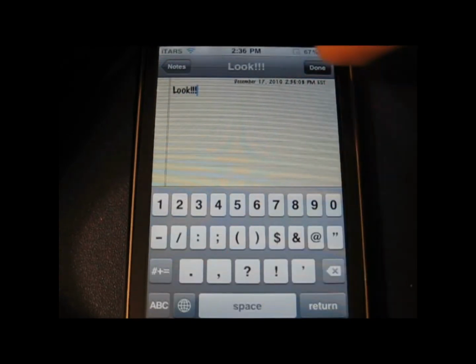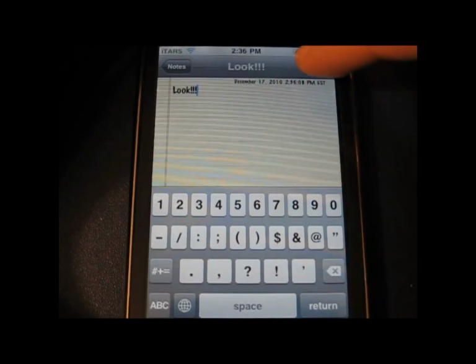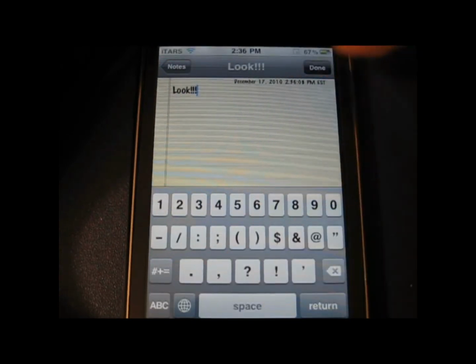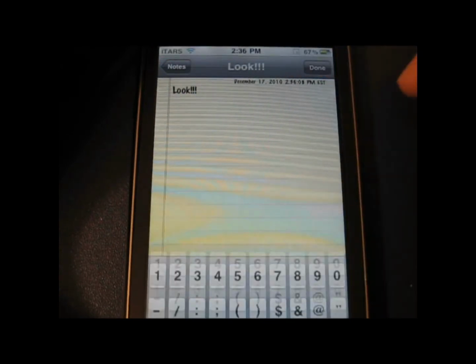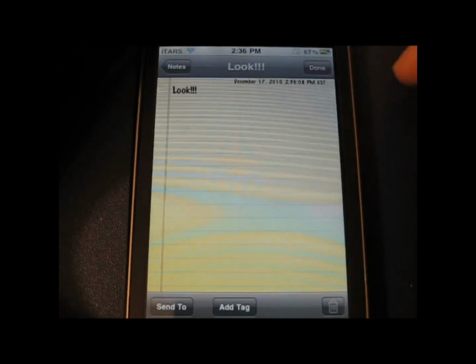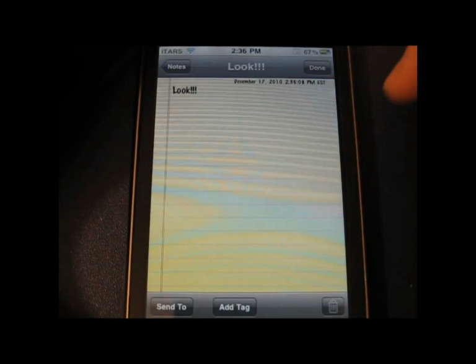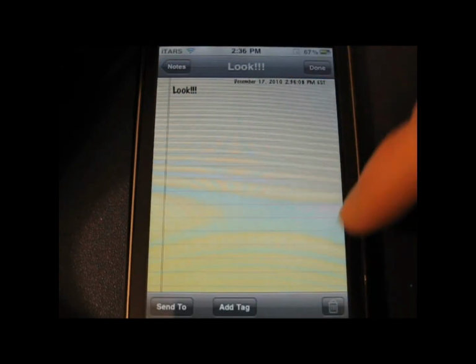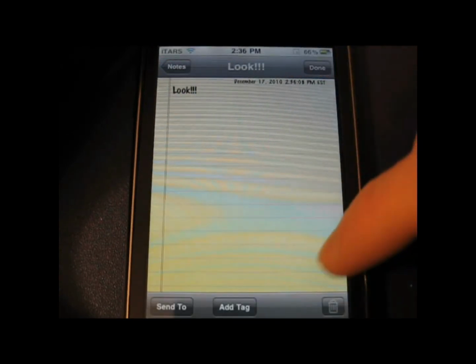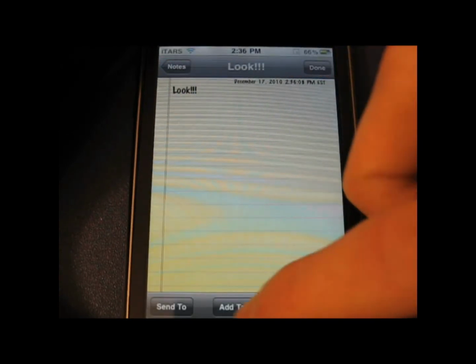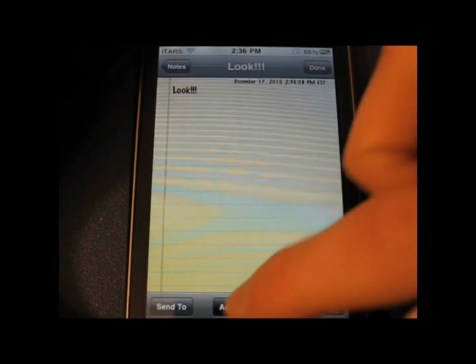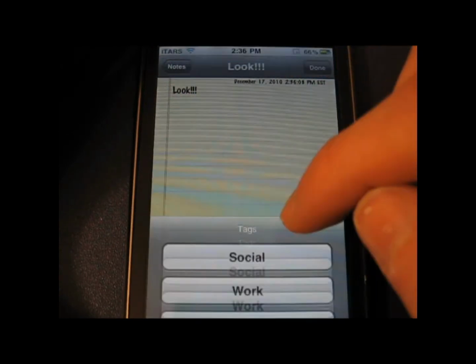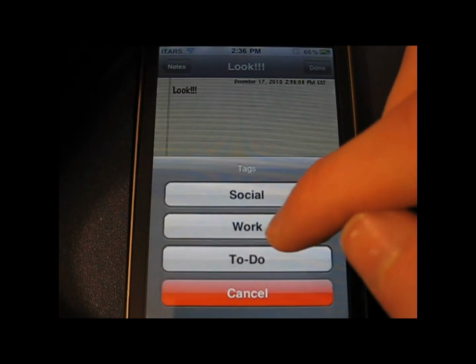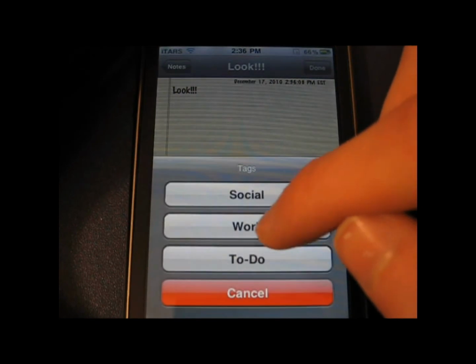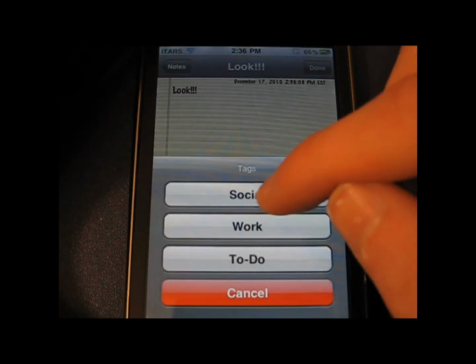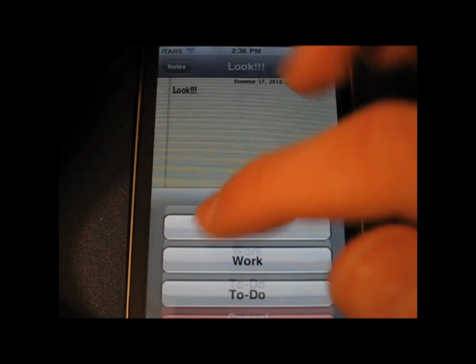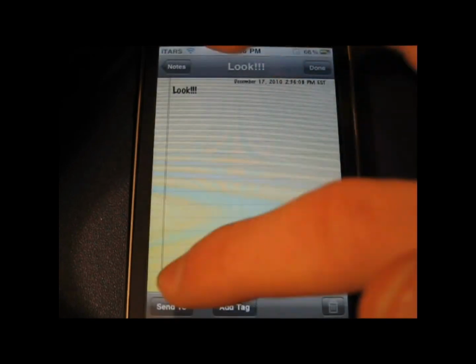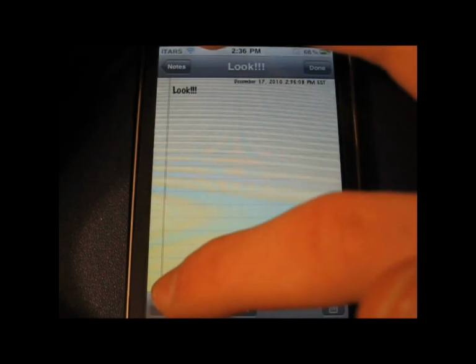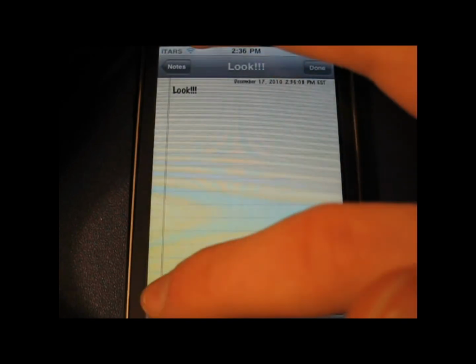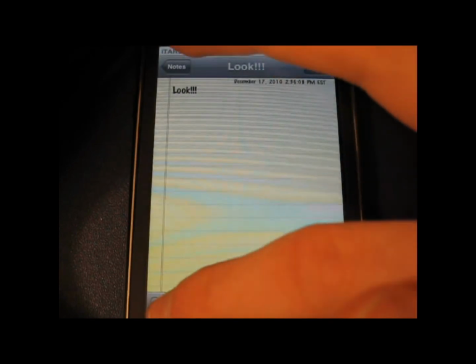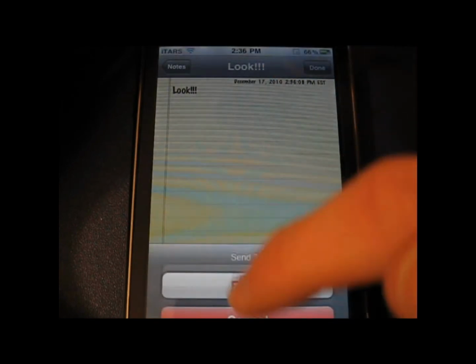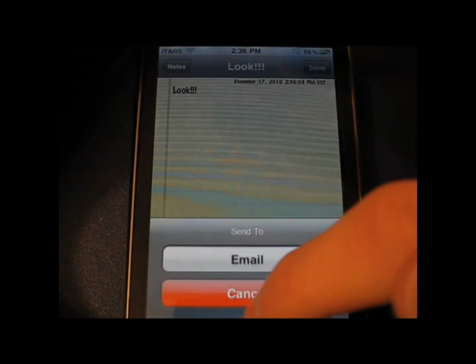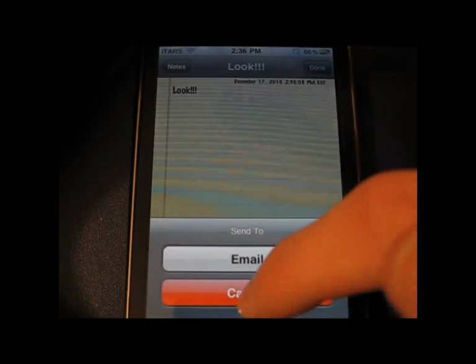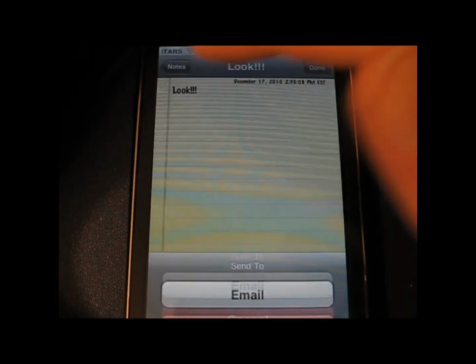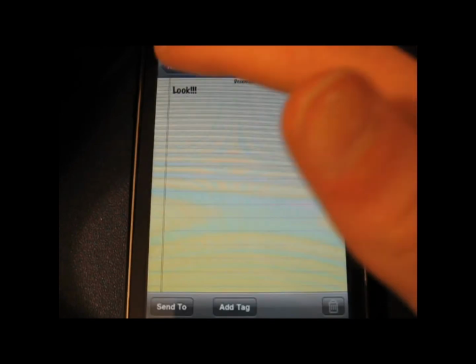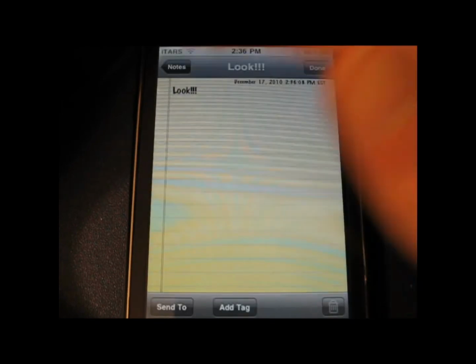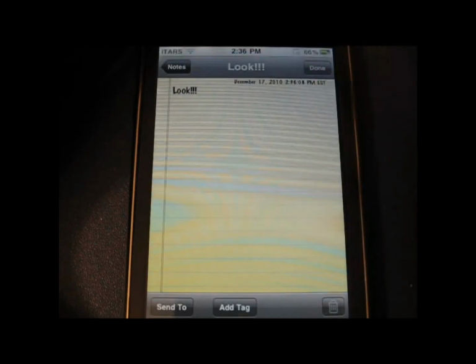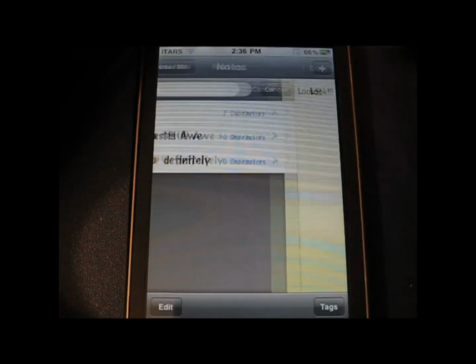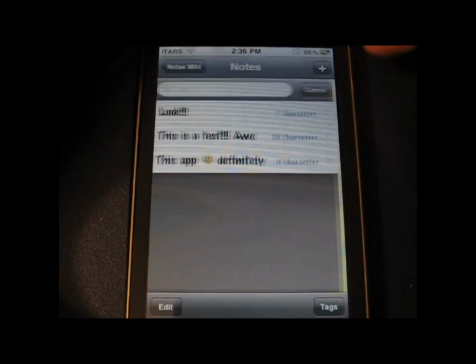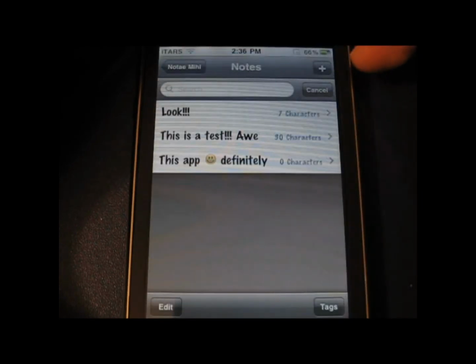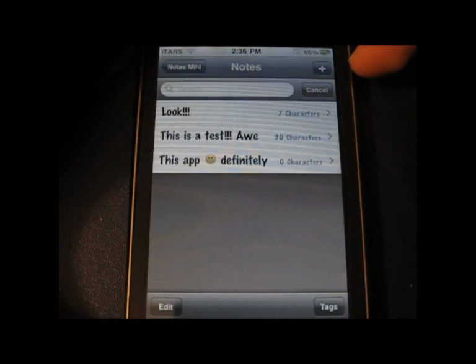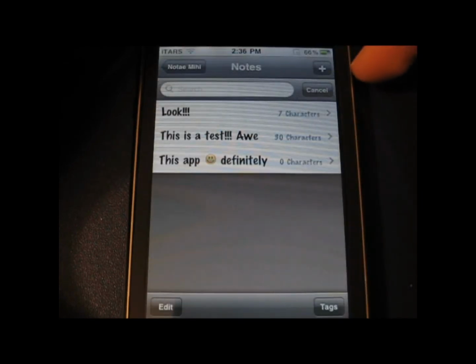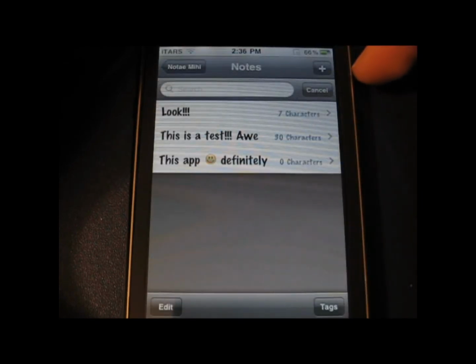Overall, it's a really nice app. I'll just let the video run here so you can see all the different features of it.